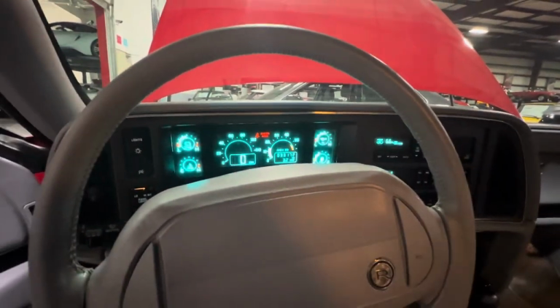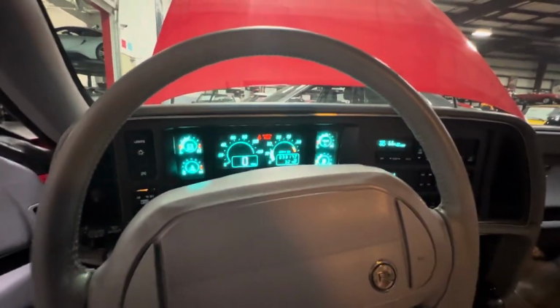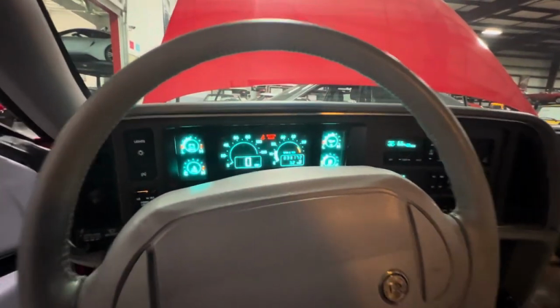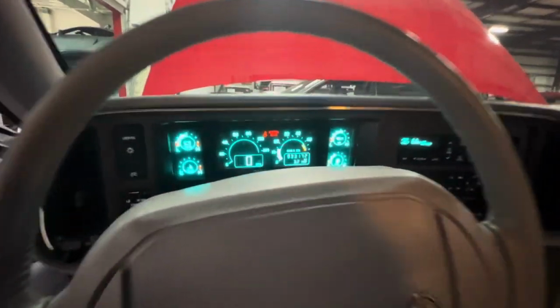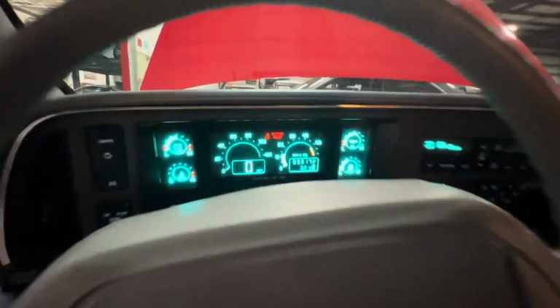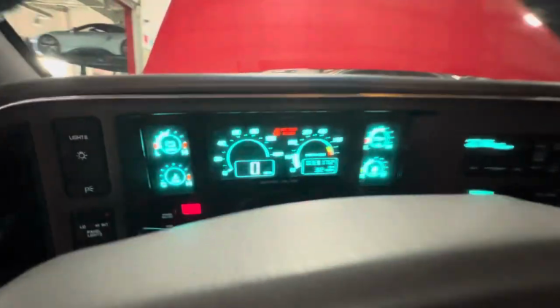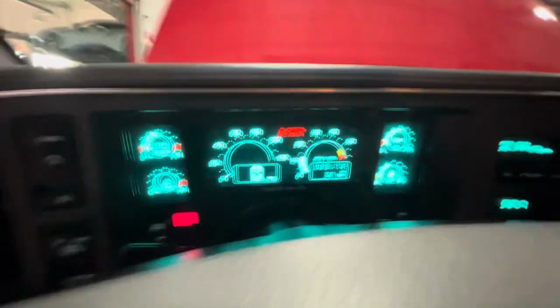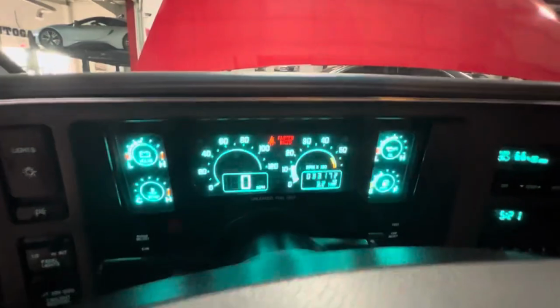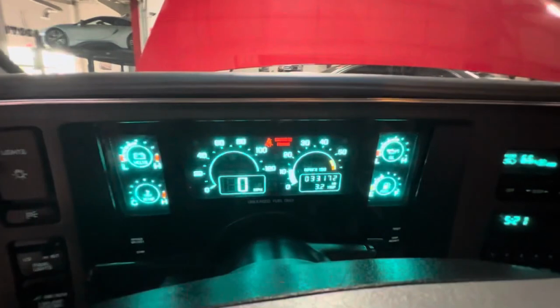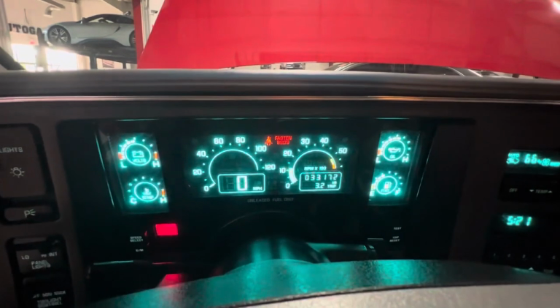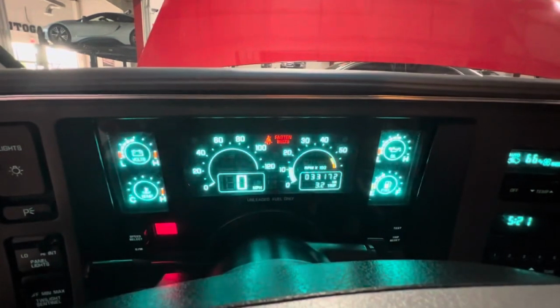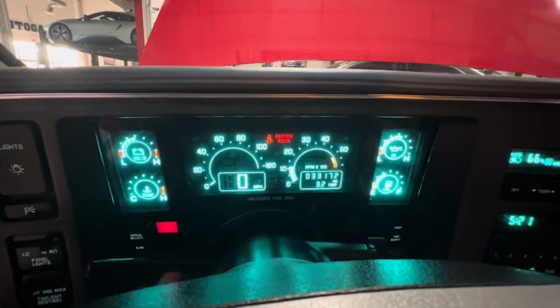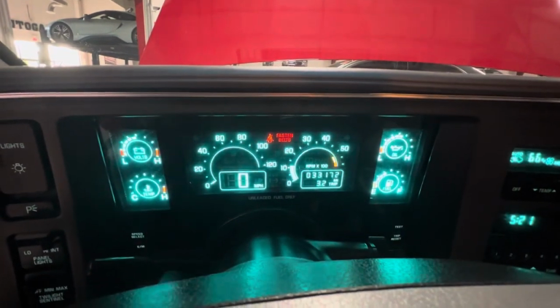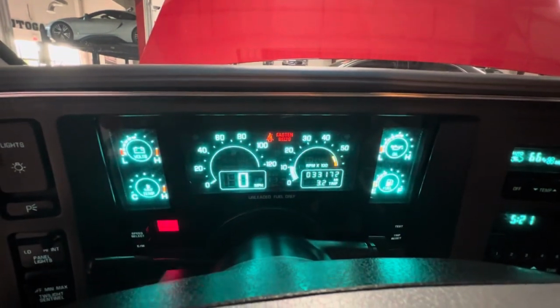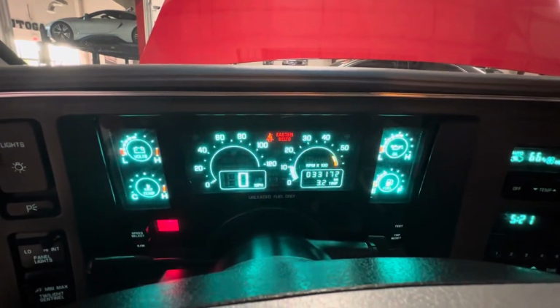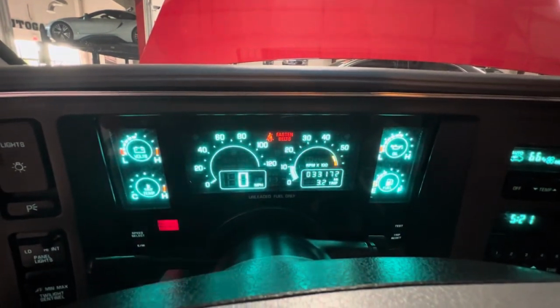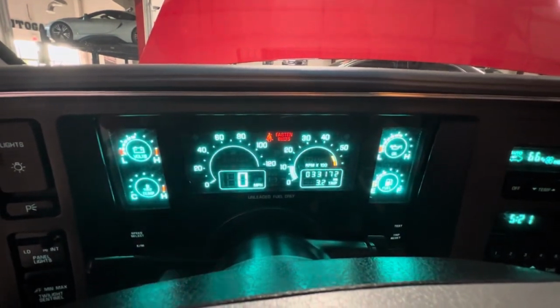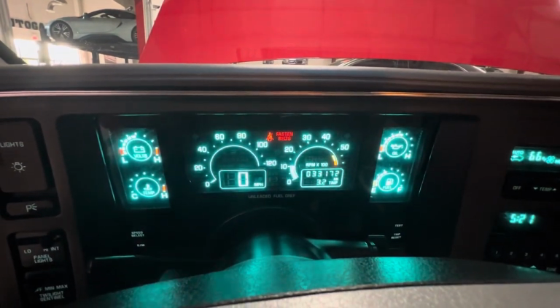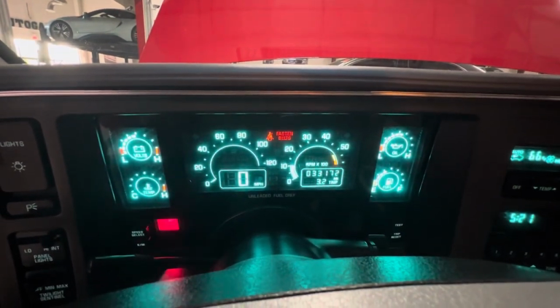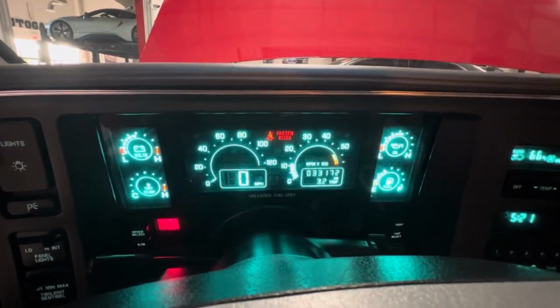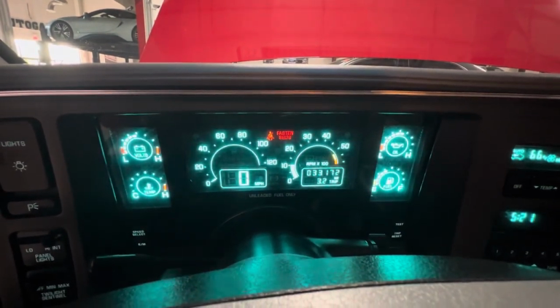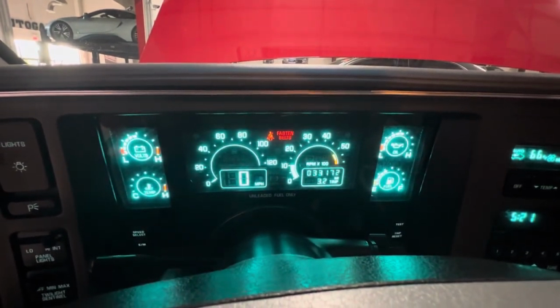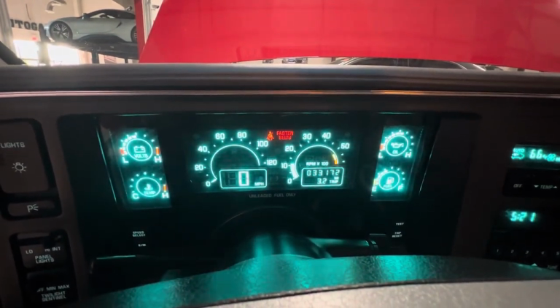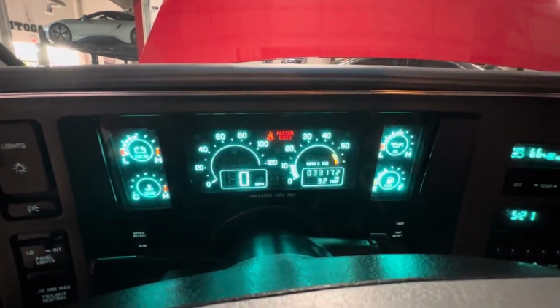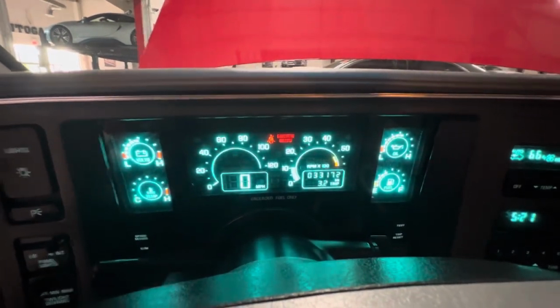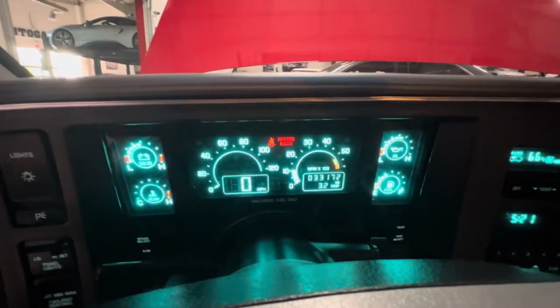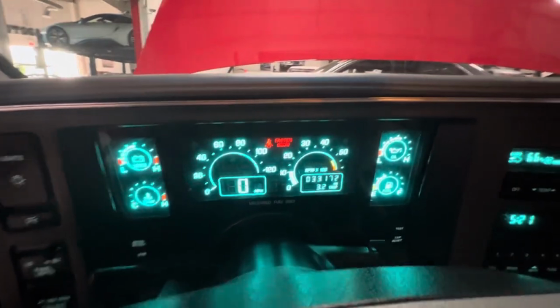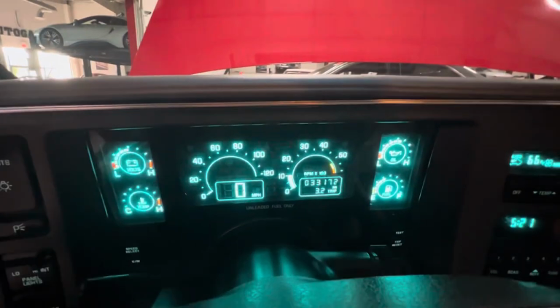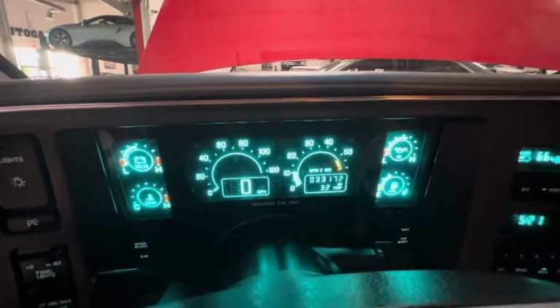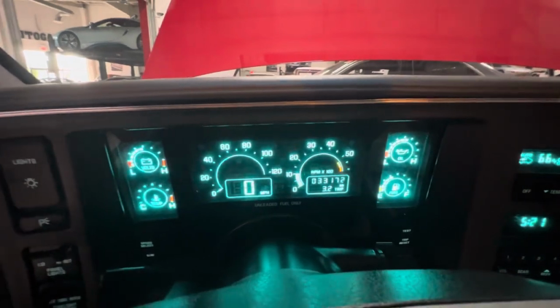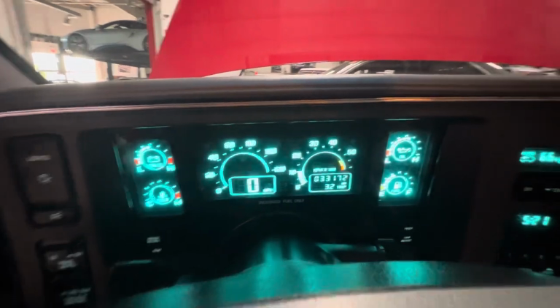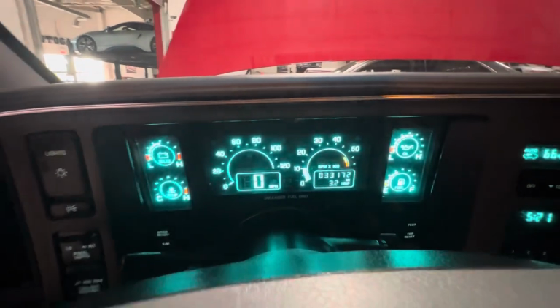Starts right up. You can see all the gauges are lighting up. 33,172 miles.